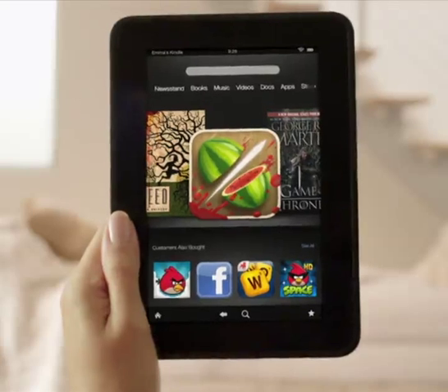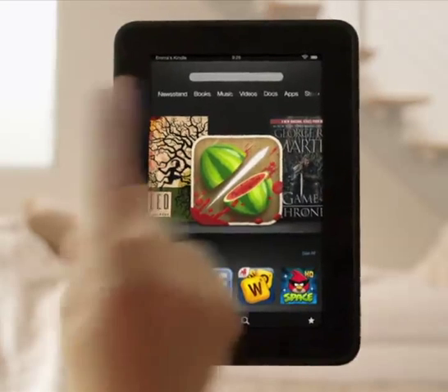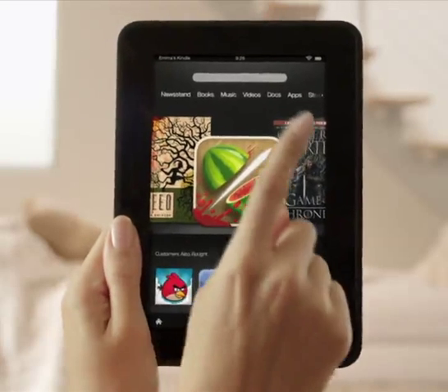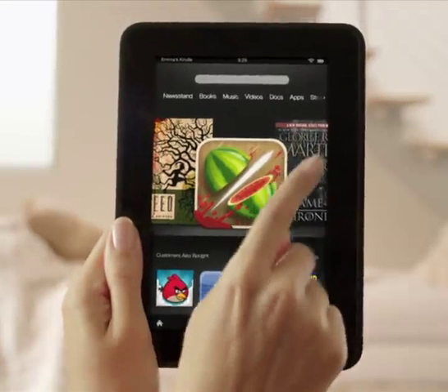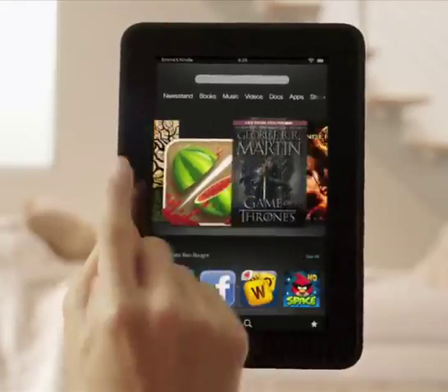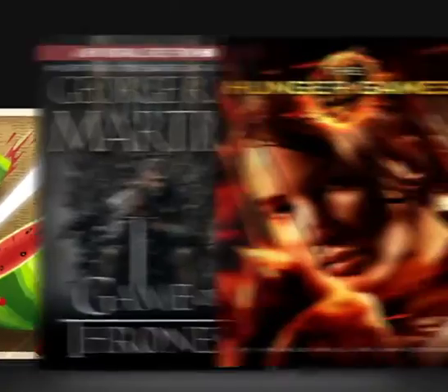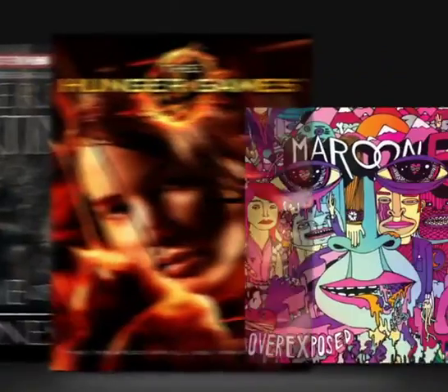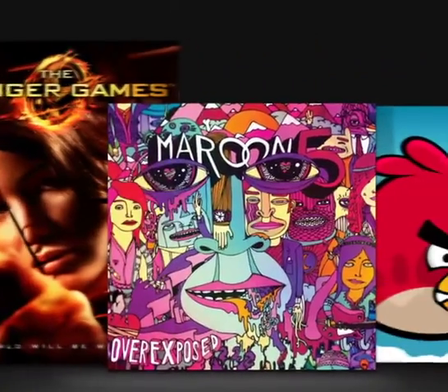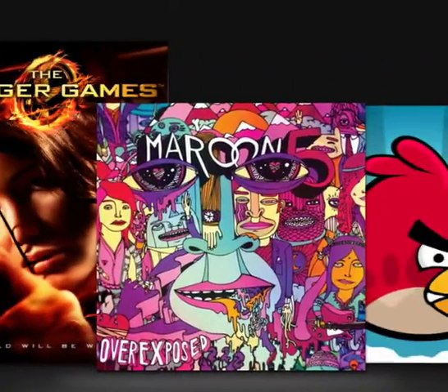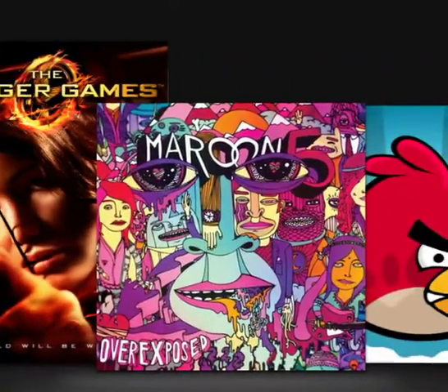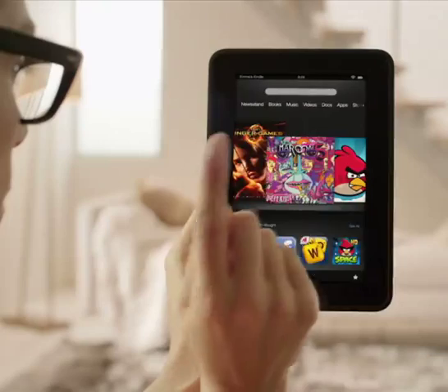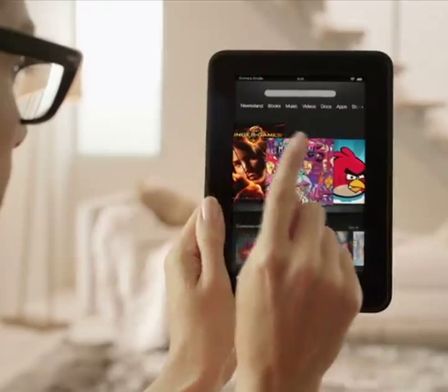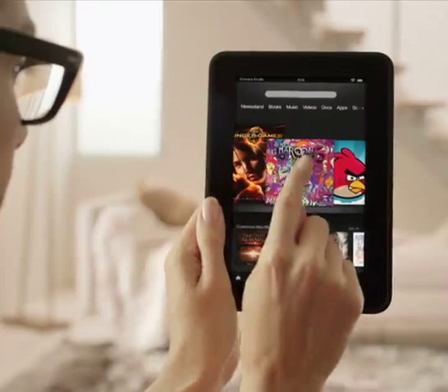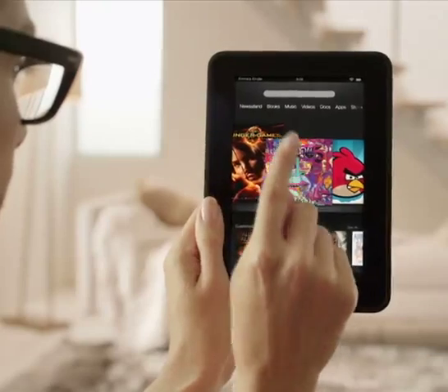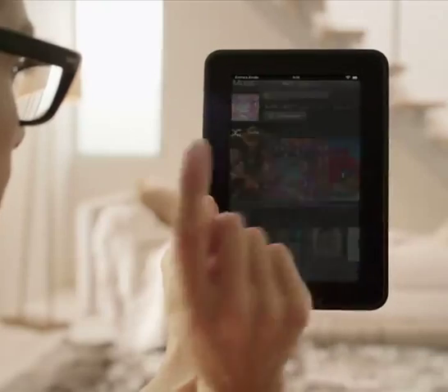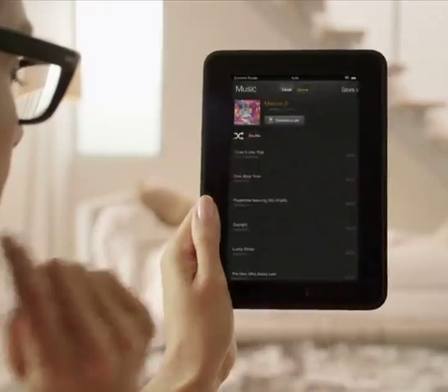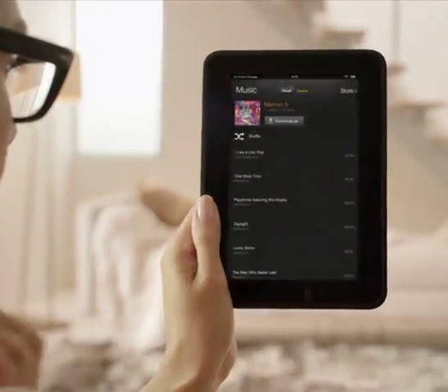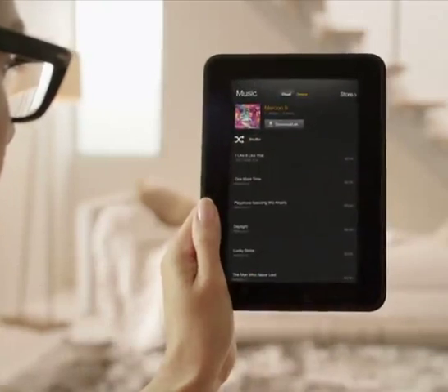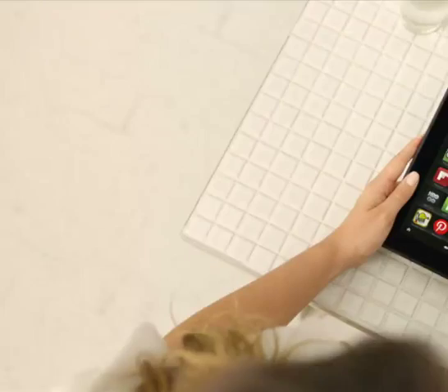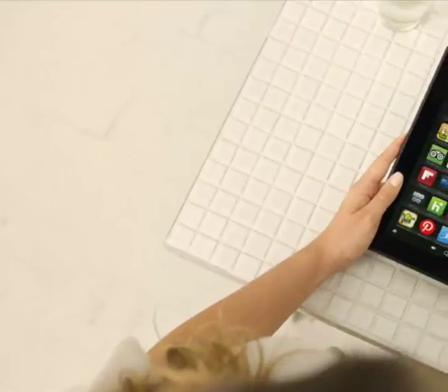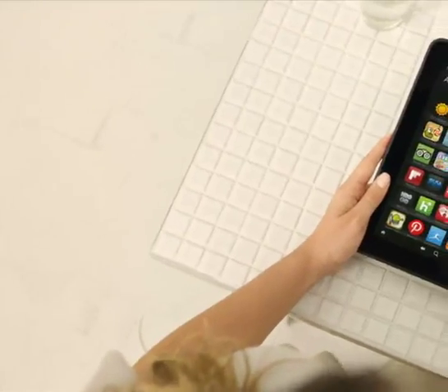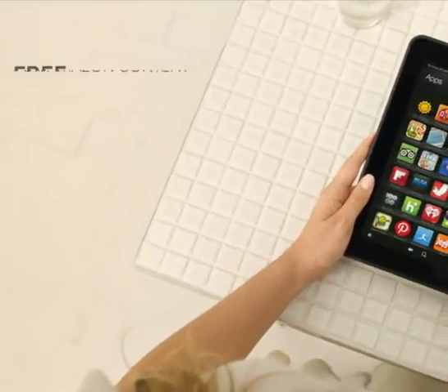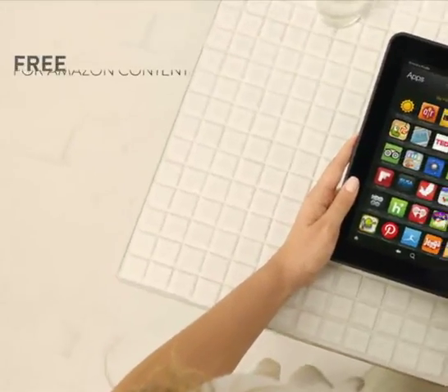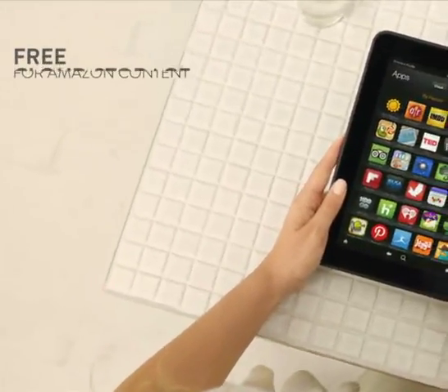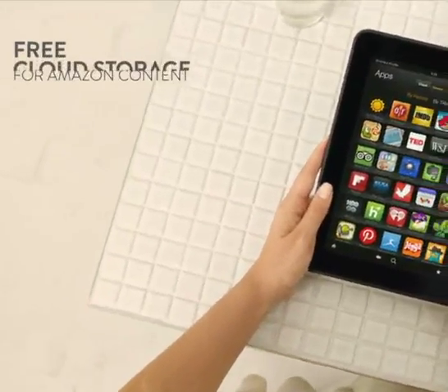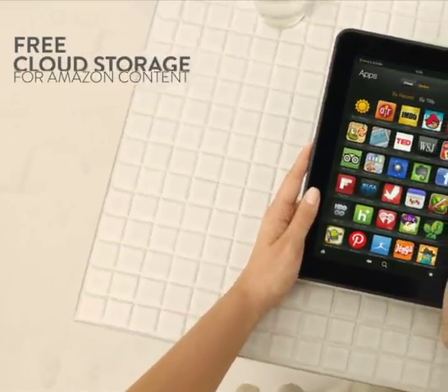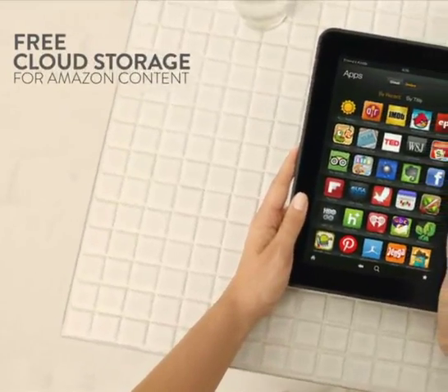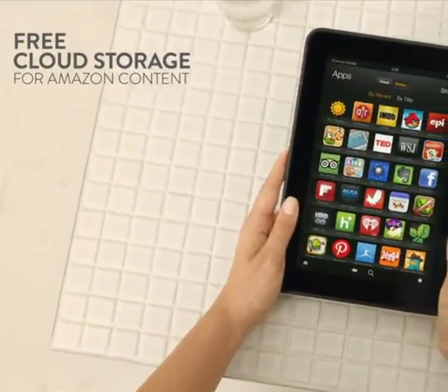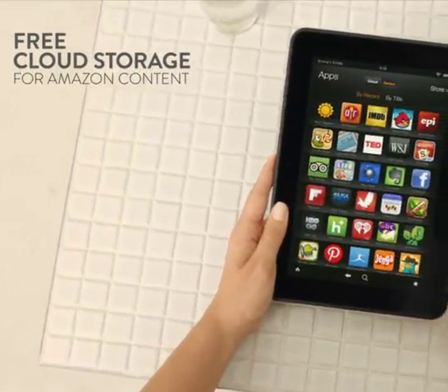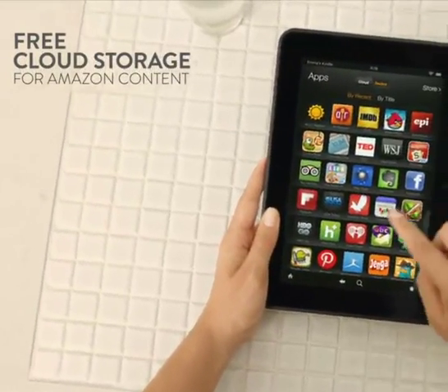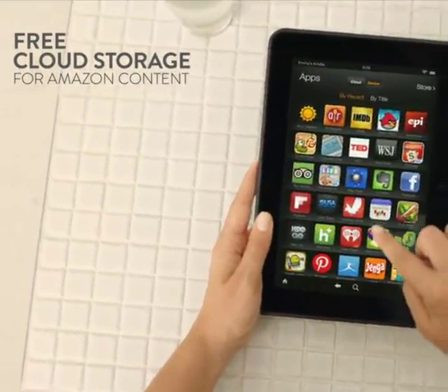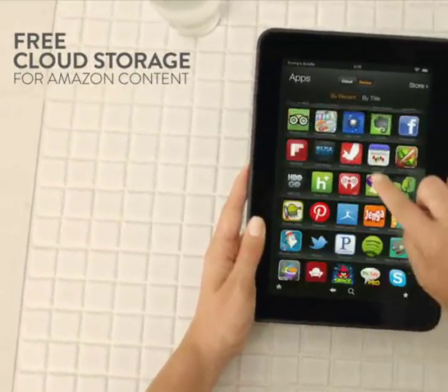And no need to worry about storage for your digital content either, because all your Amazon content is stored for free in the cloud.